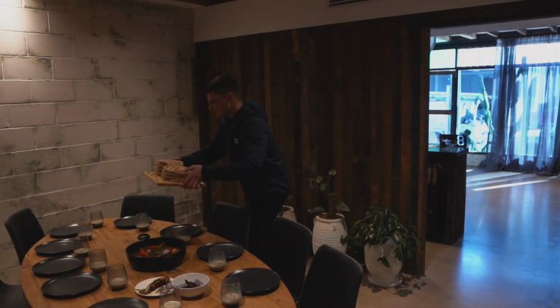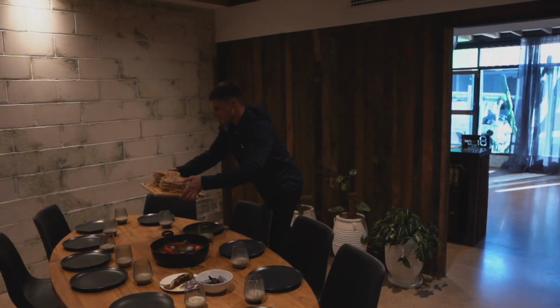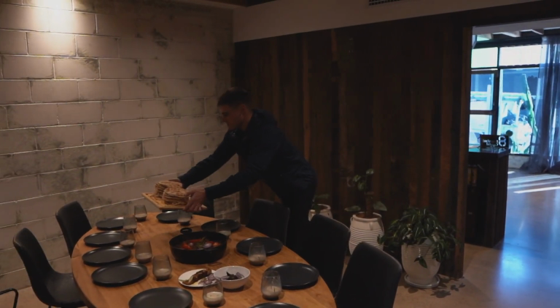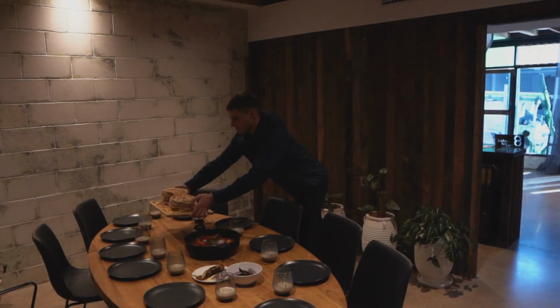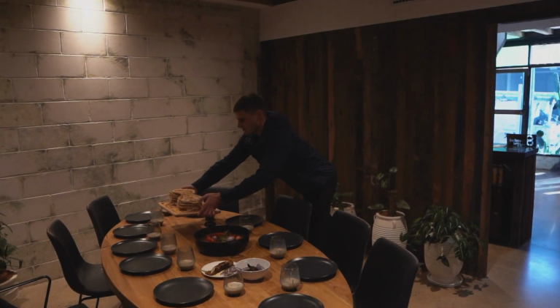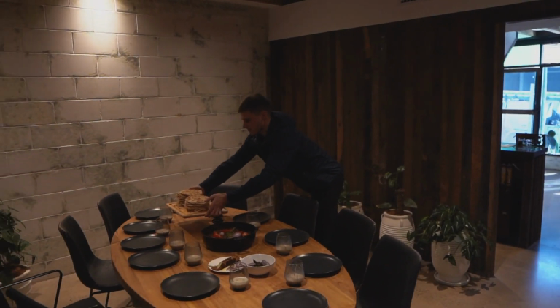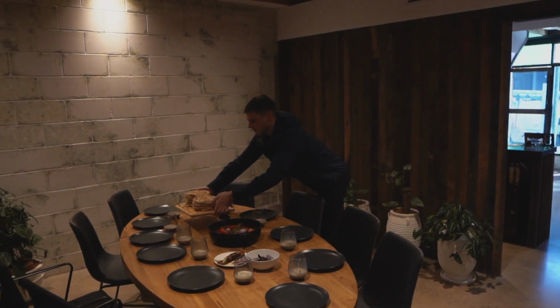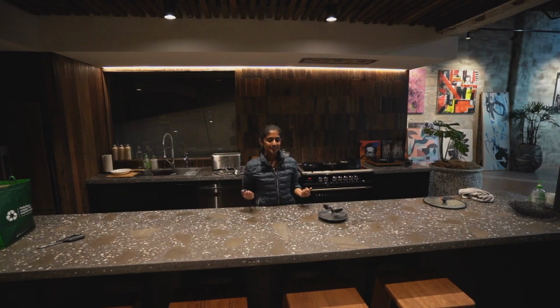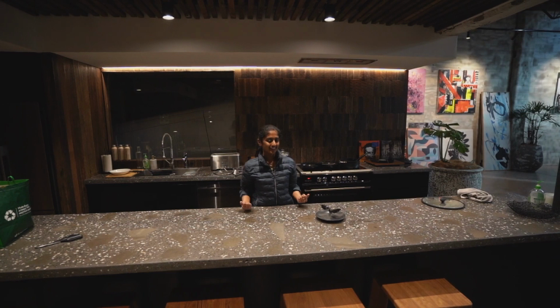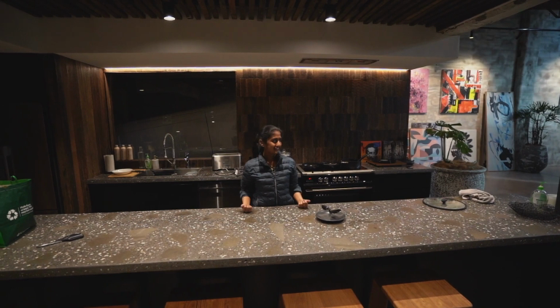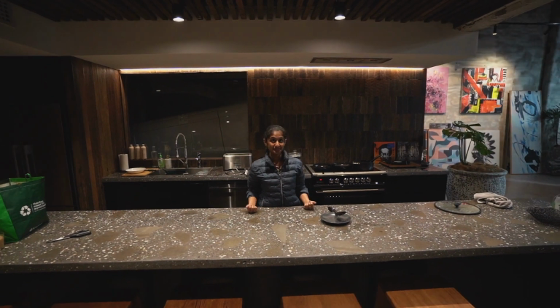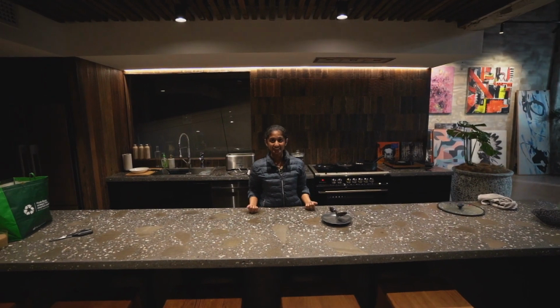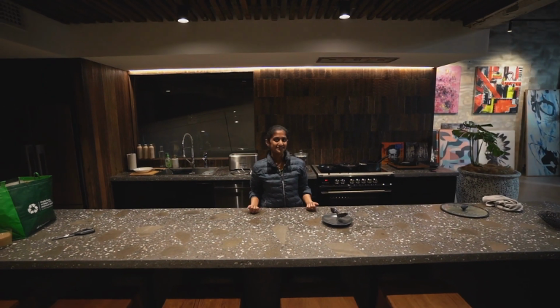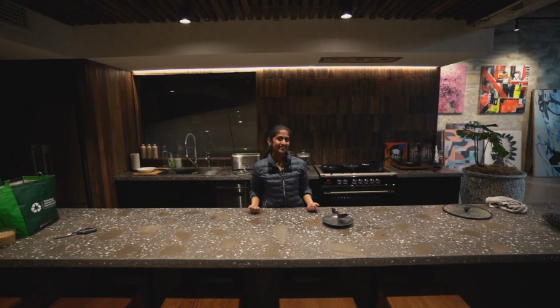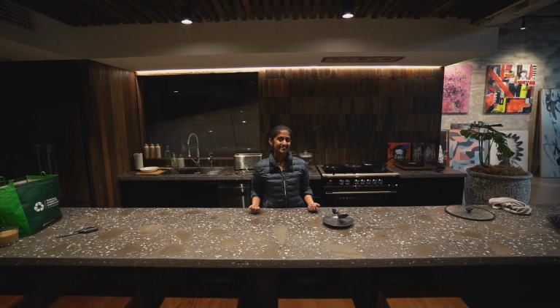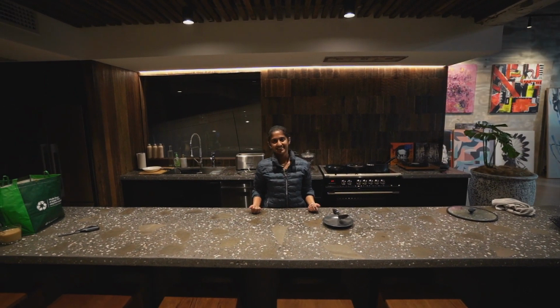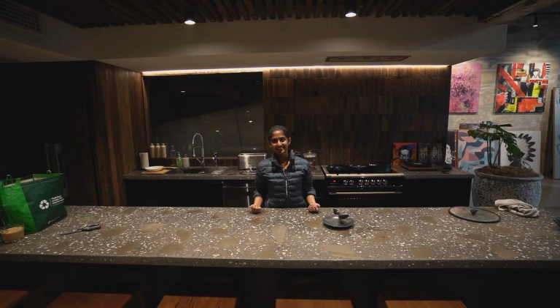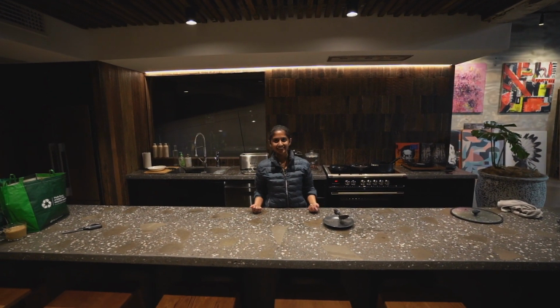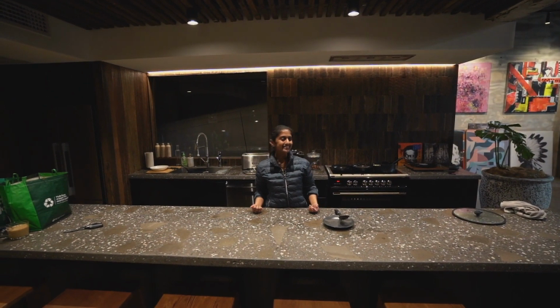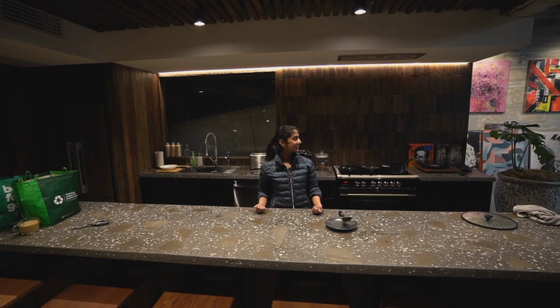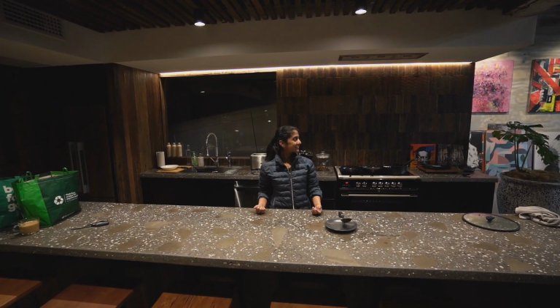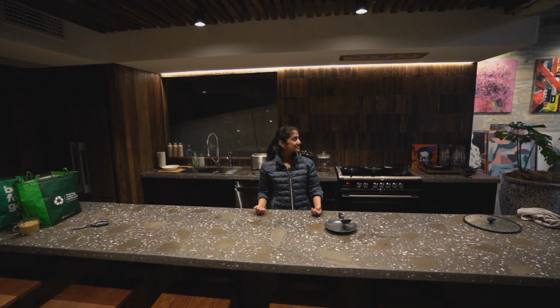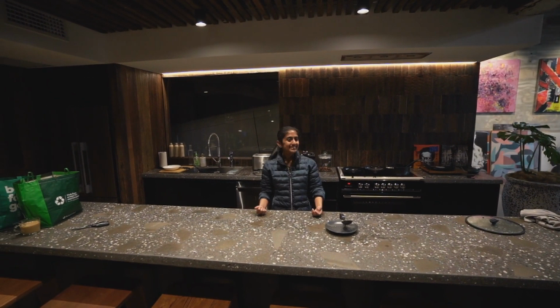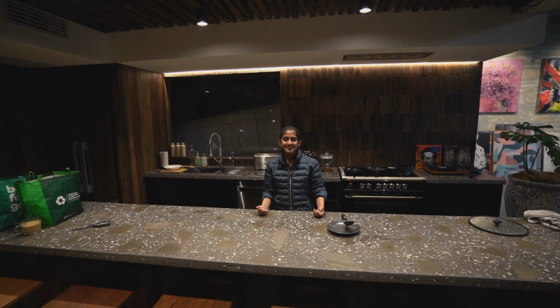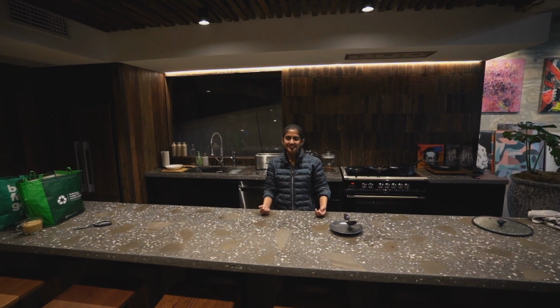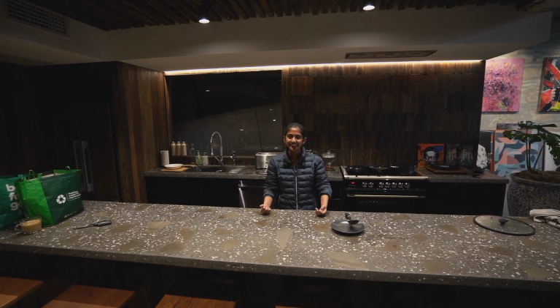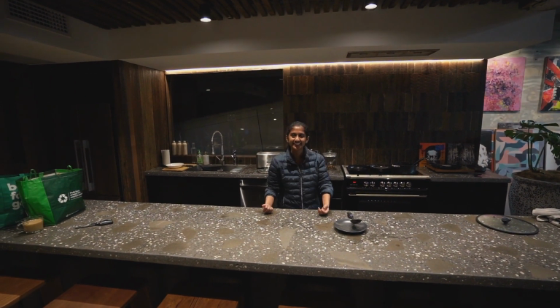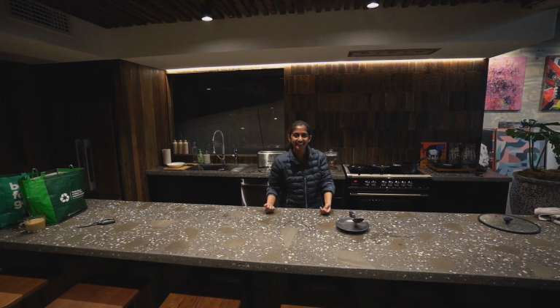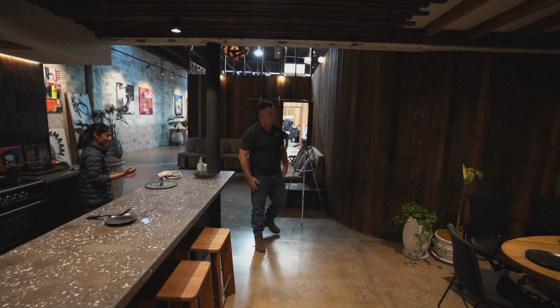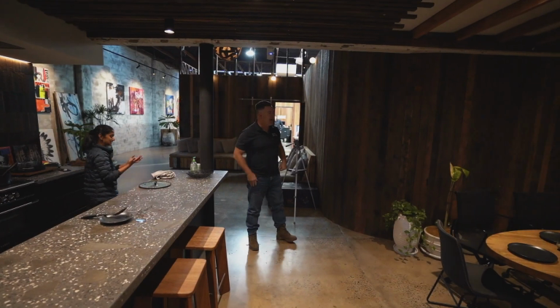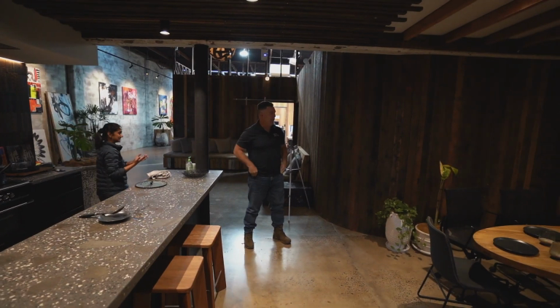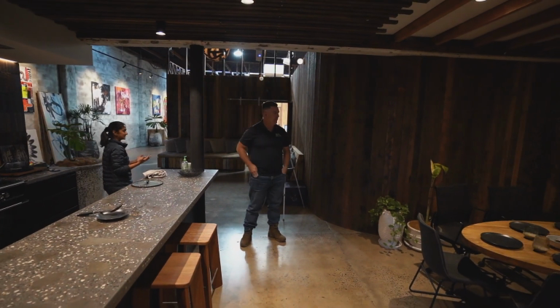So the lunch is all cooked up and I believe that my team will enjoy it. I think my team is coming.